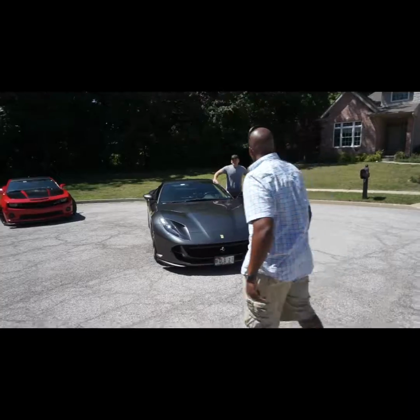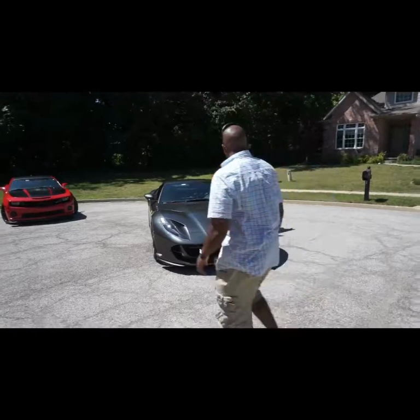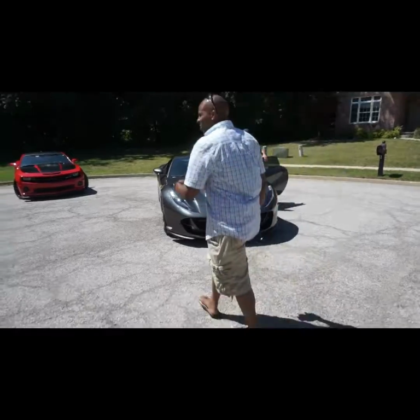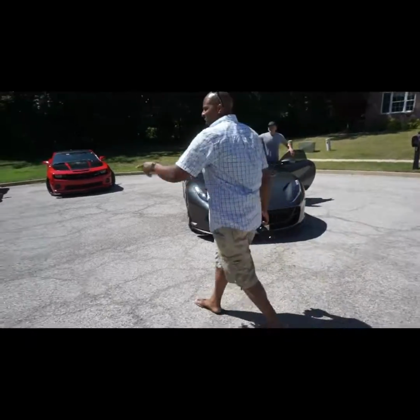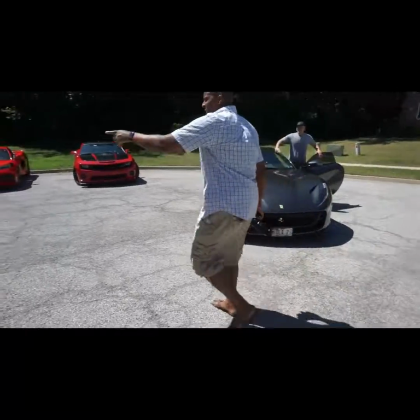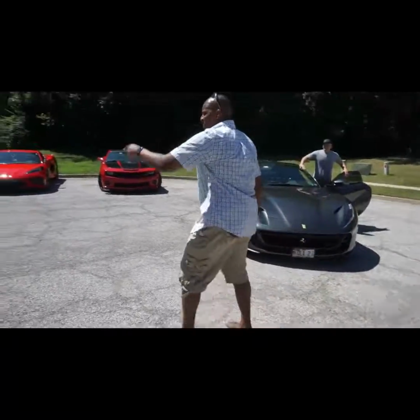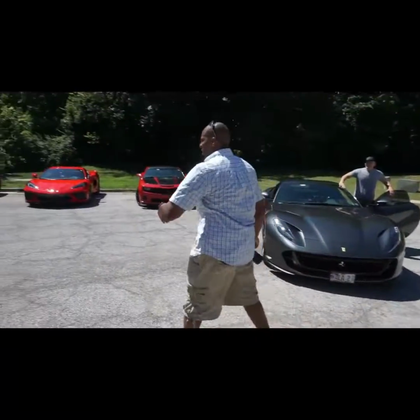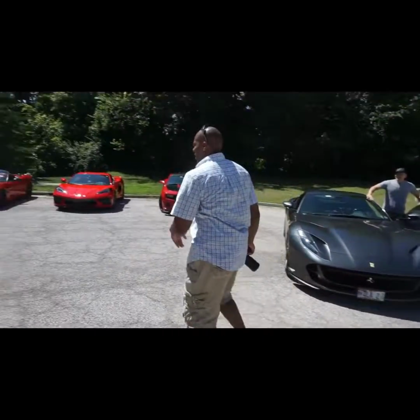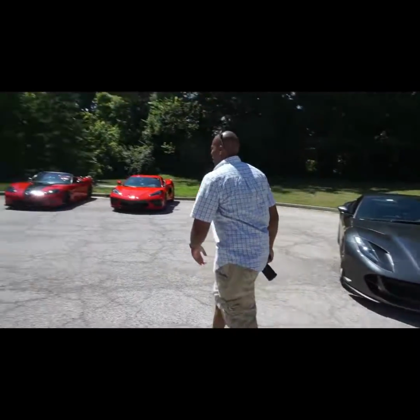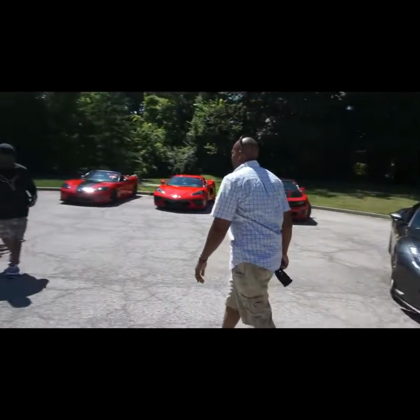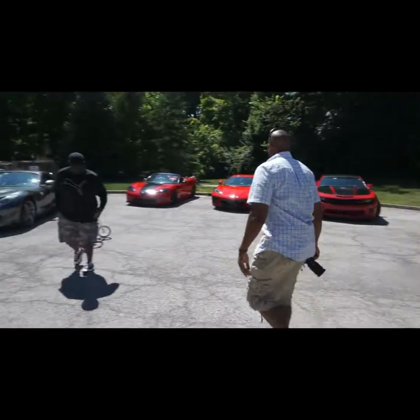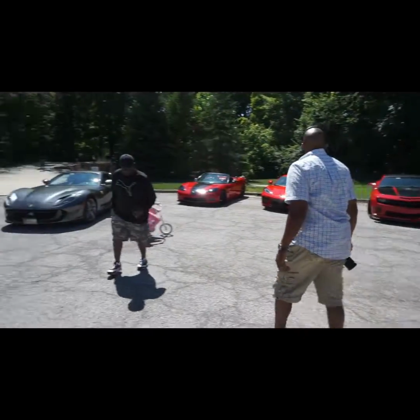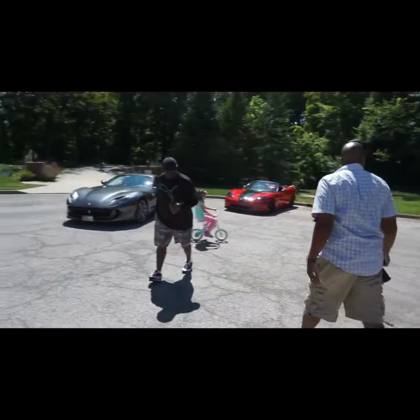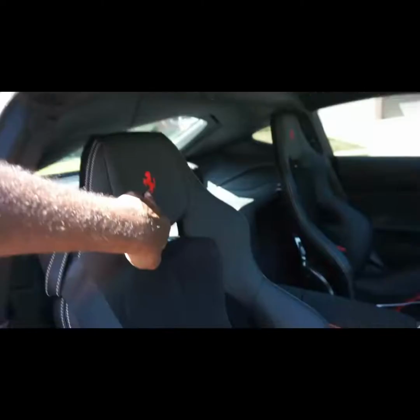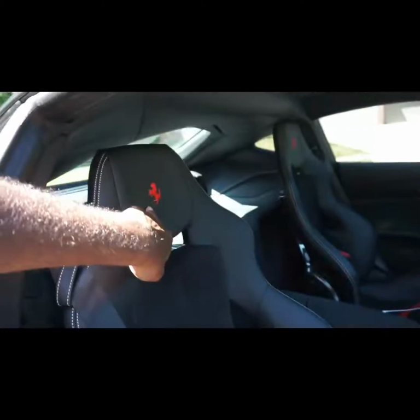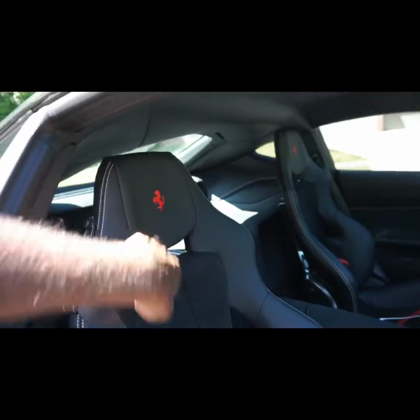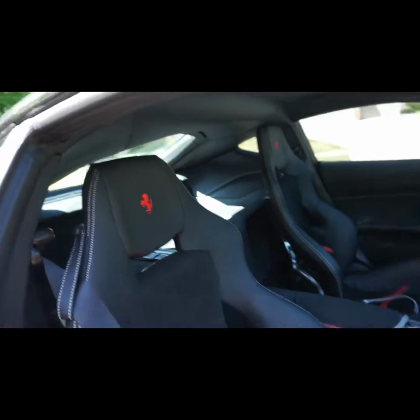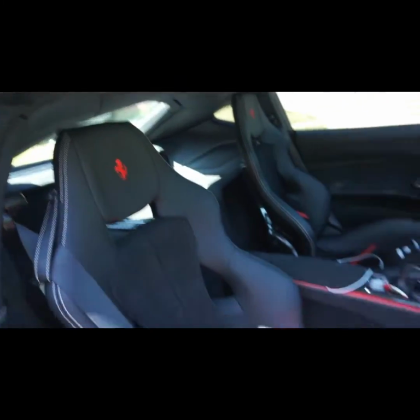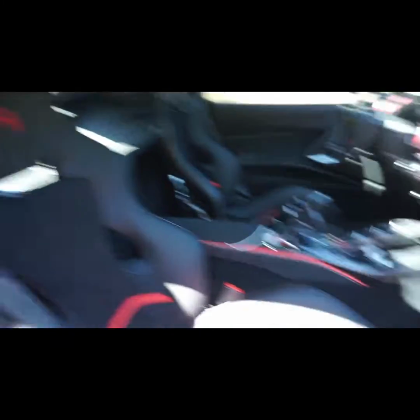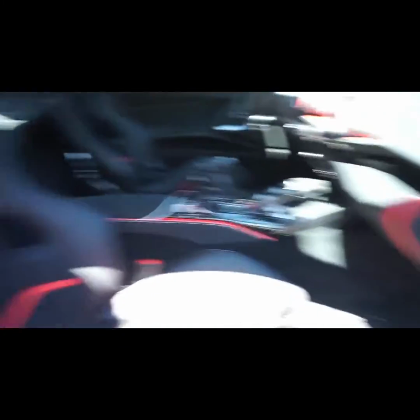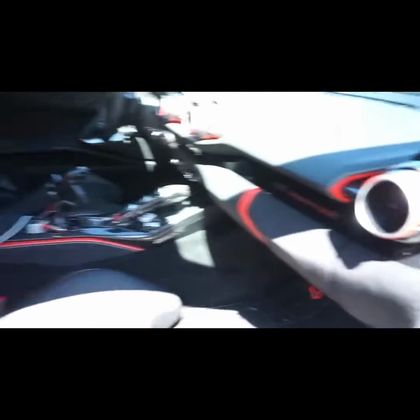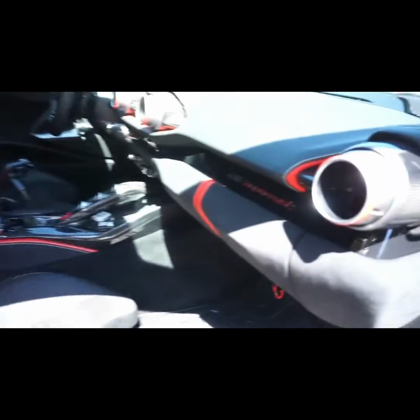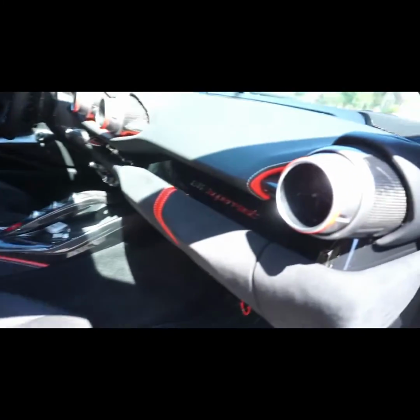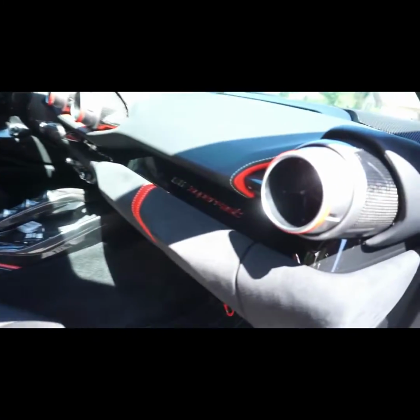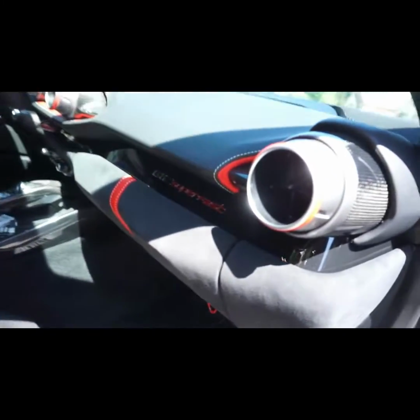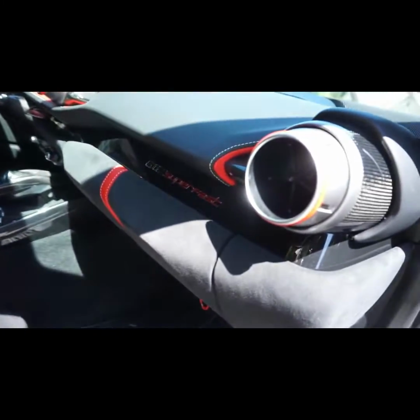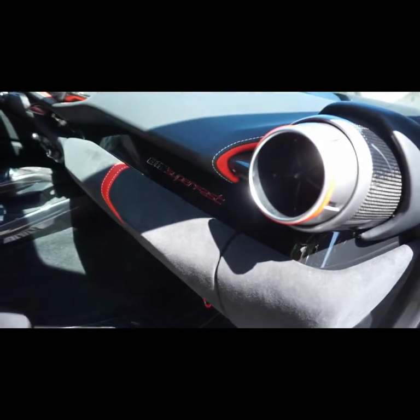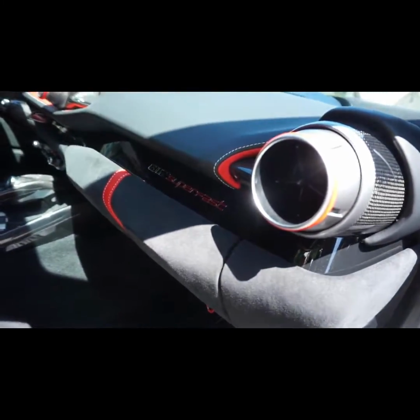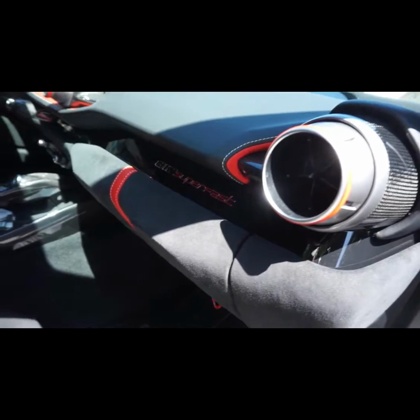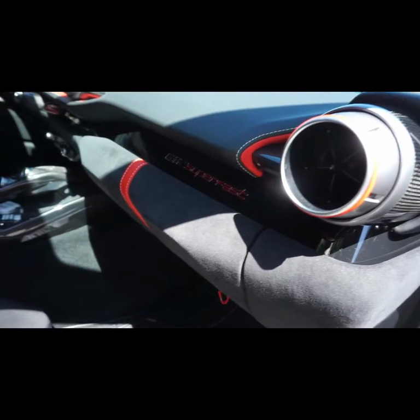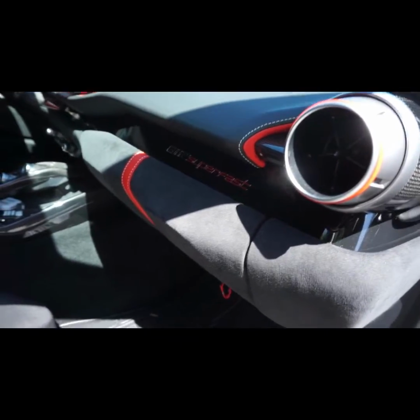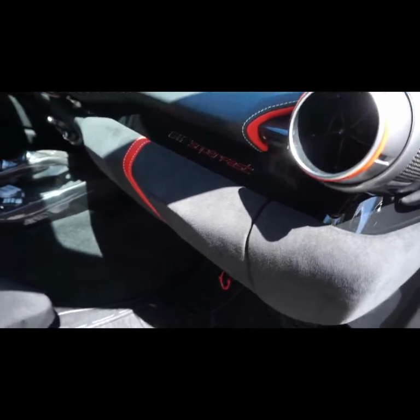Taking some photos, we lining them up. Inserts and the Alcantara dash, lower dash, Alcantara.